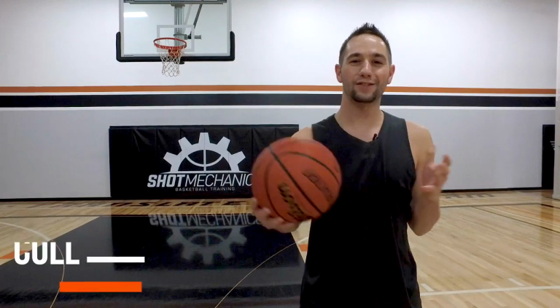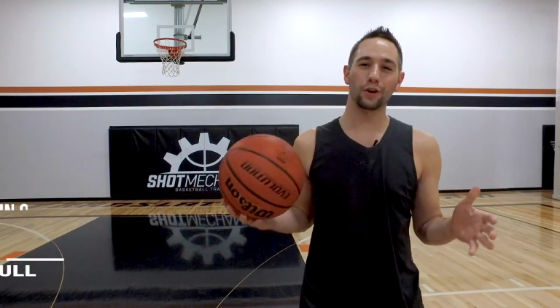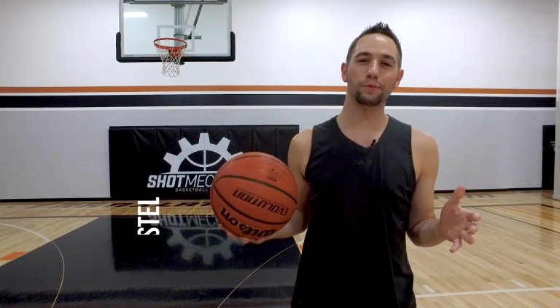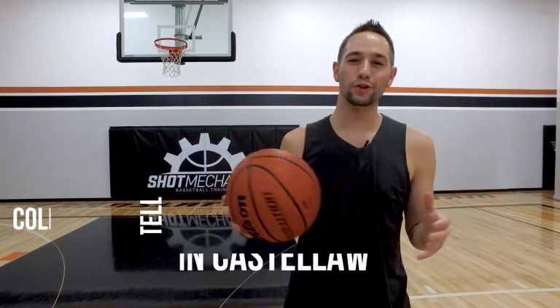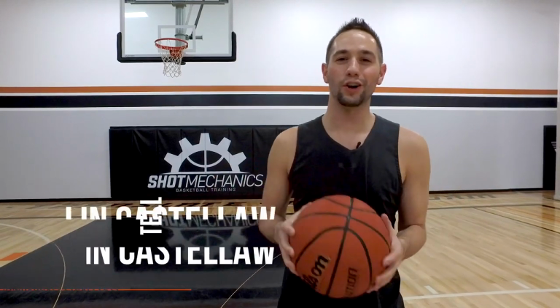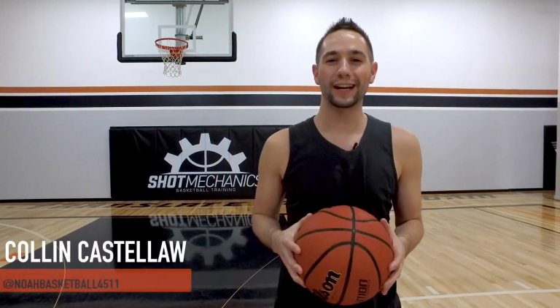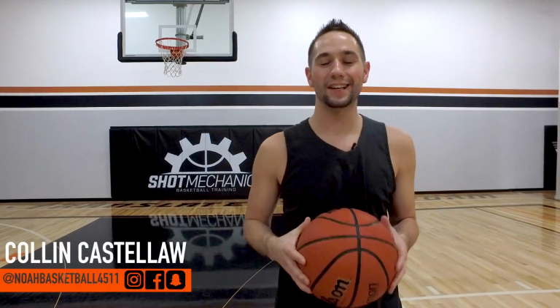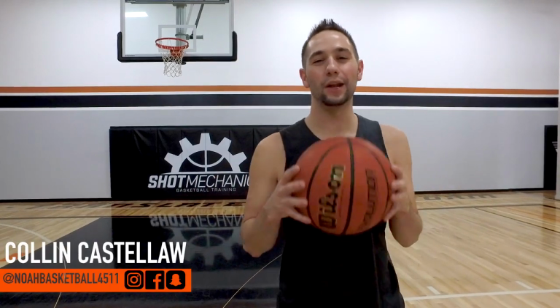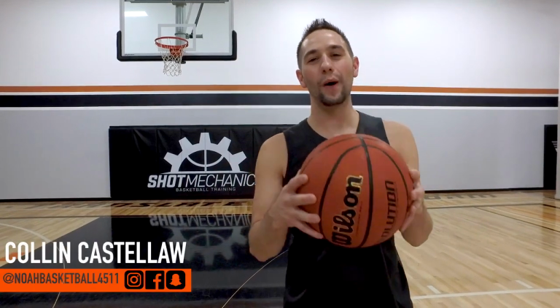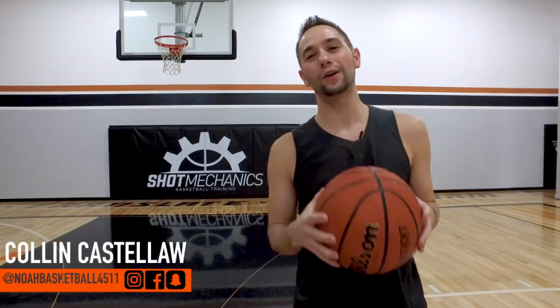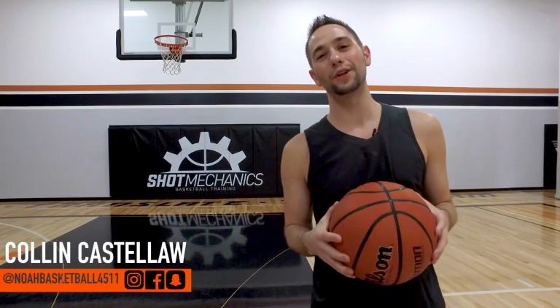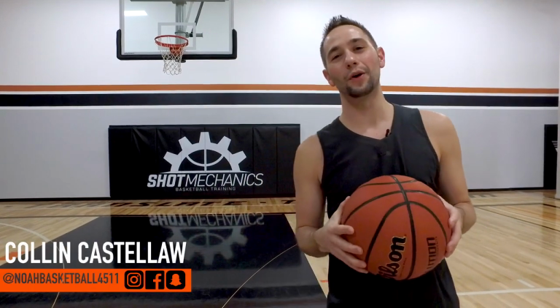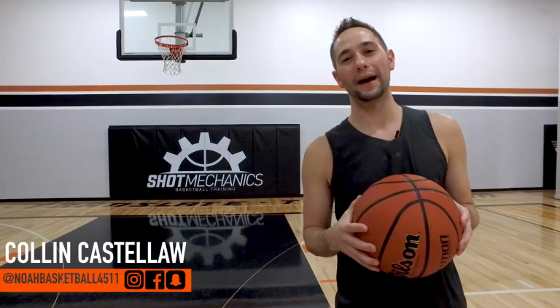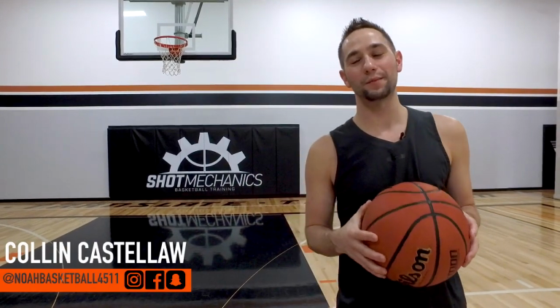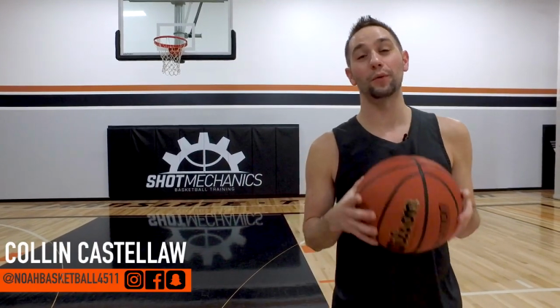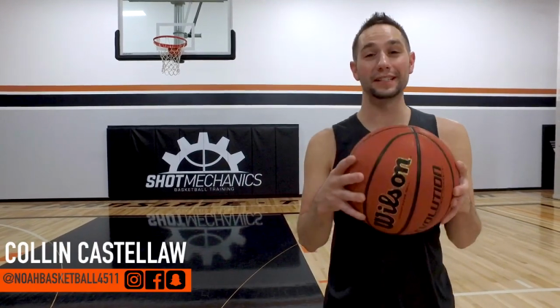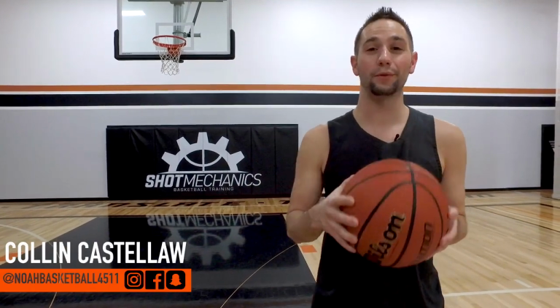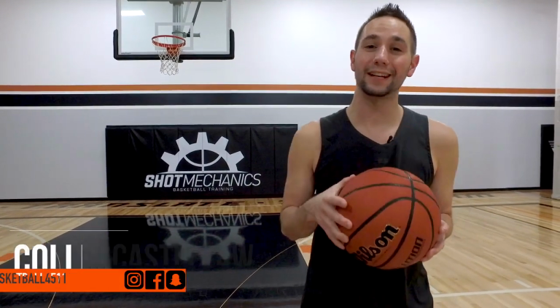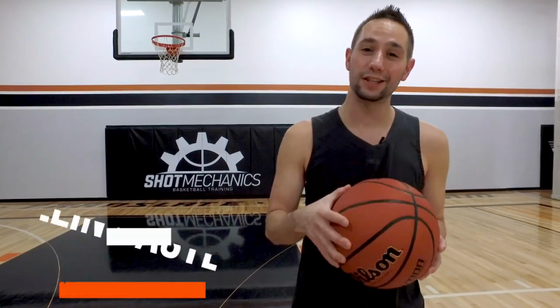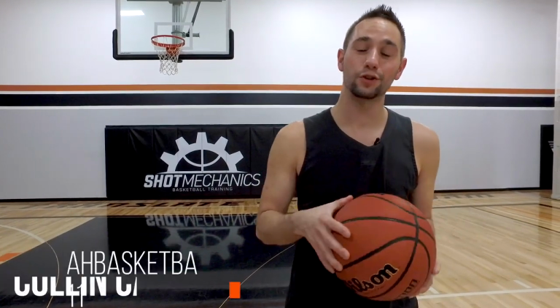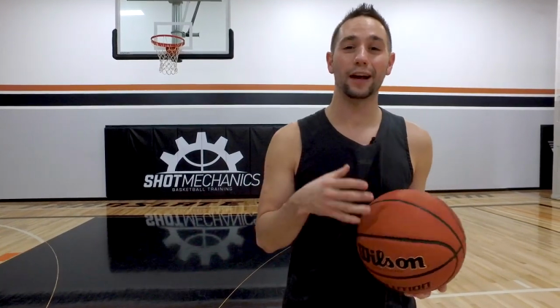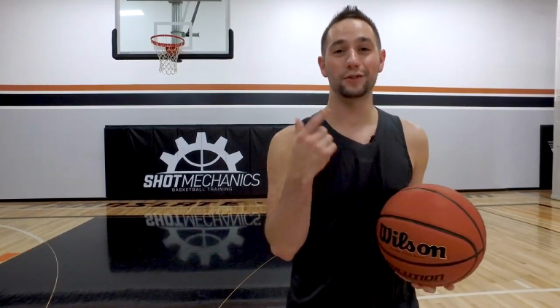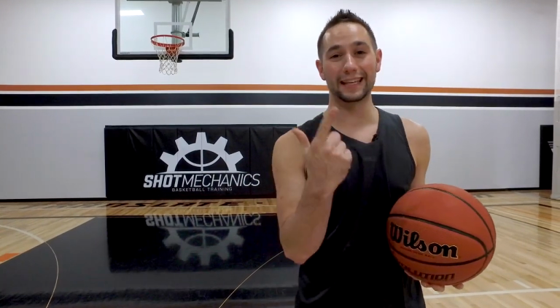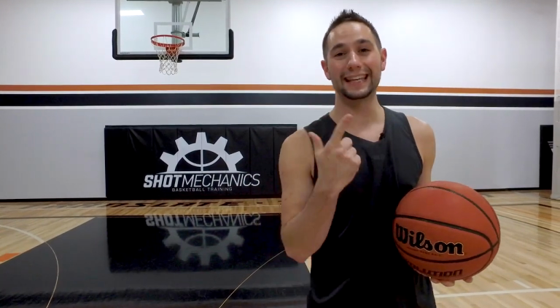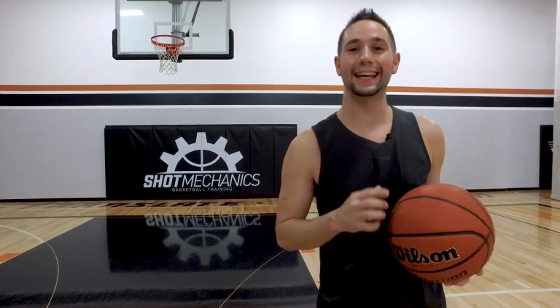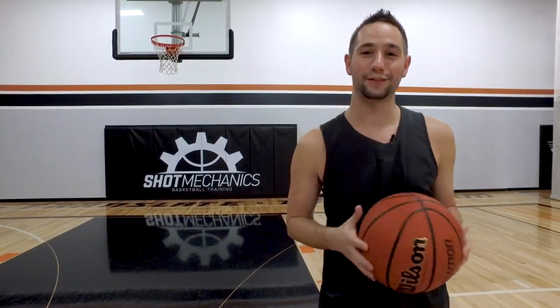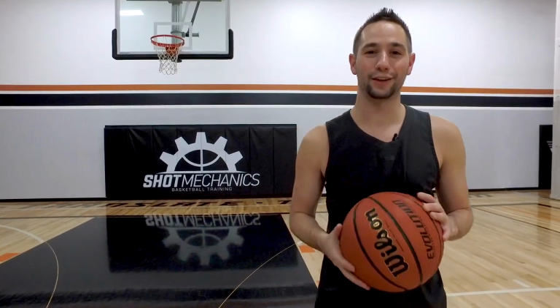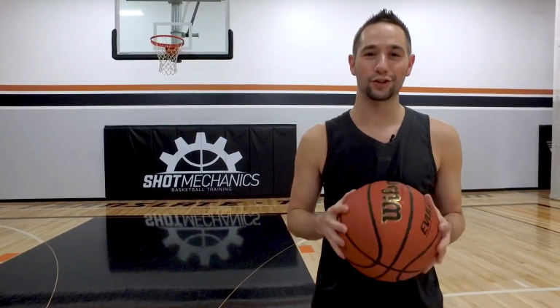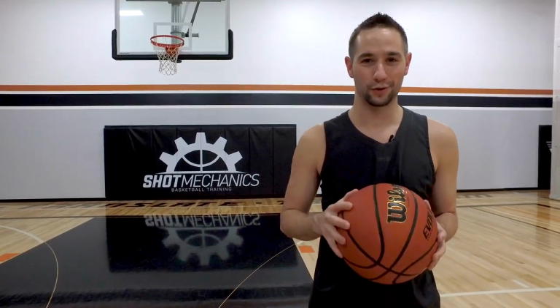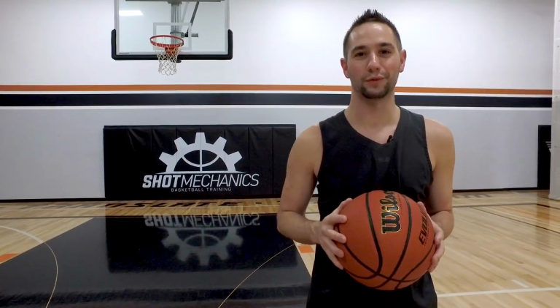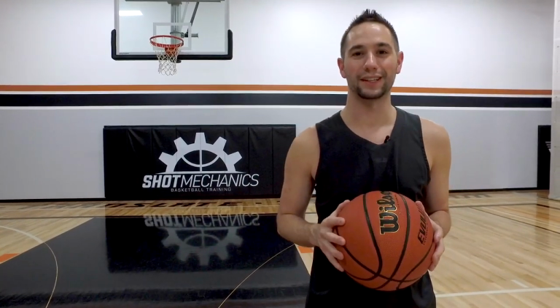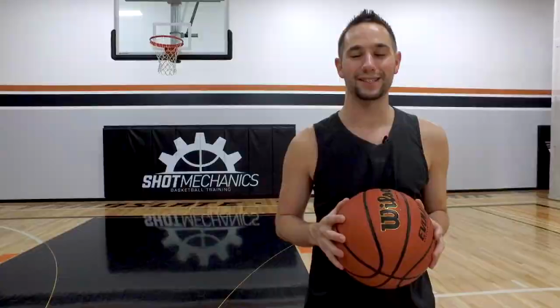How's it going? I'm Coach Collin Castella and welcome to NOAA Basketball, where today we're going to teach you how to use the index finger shooting release.